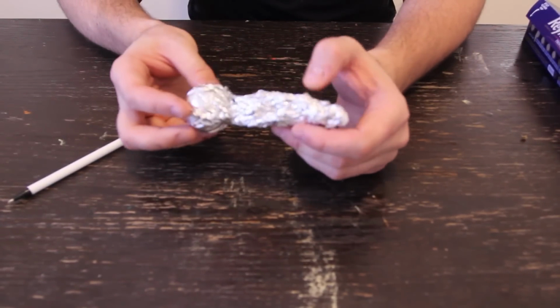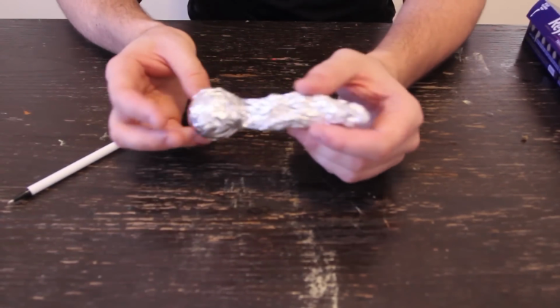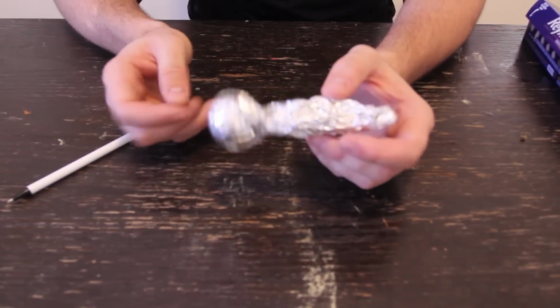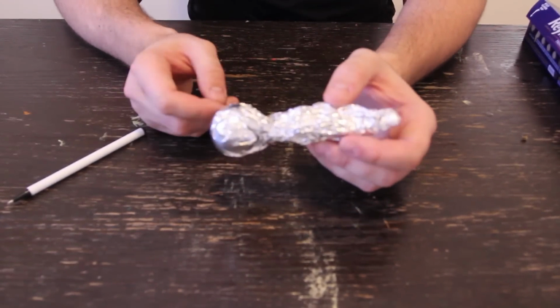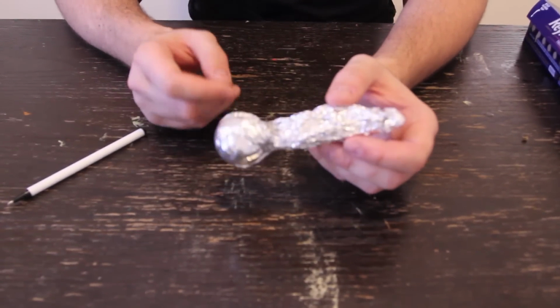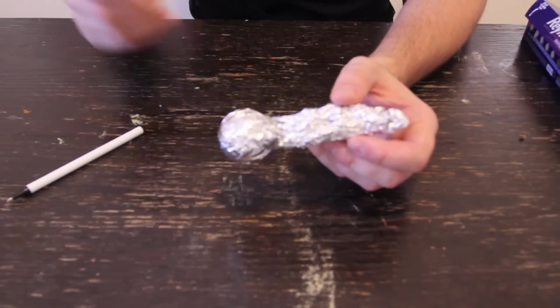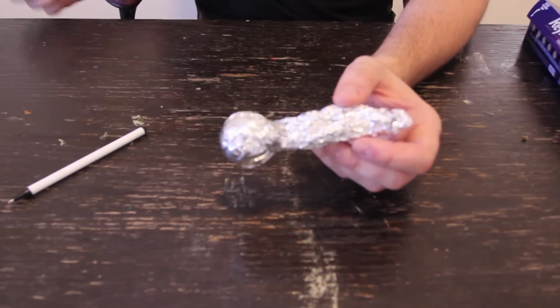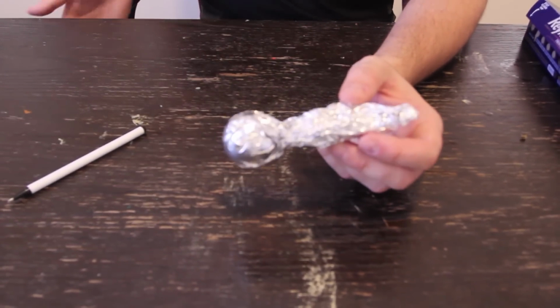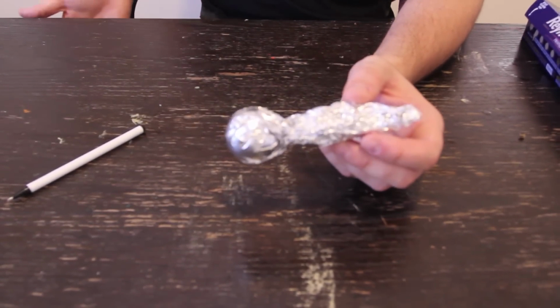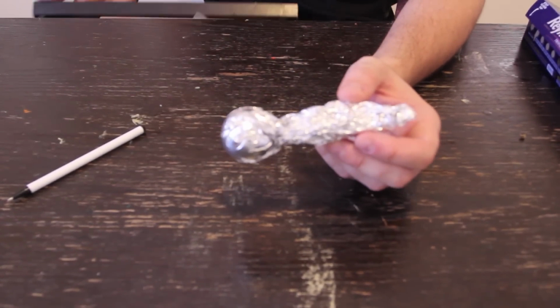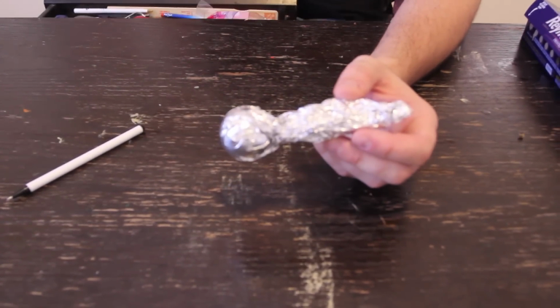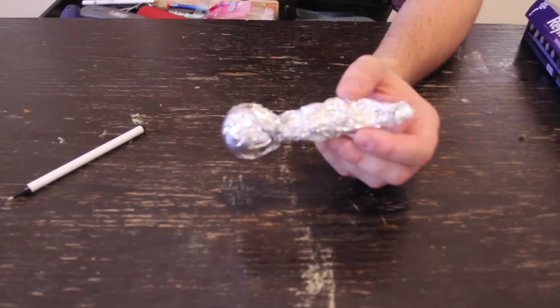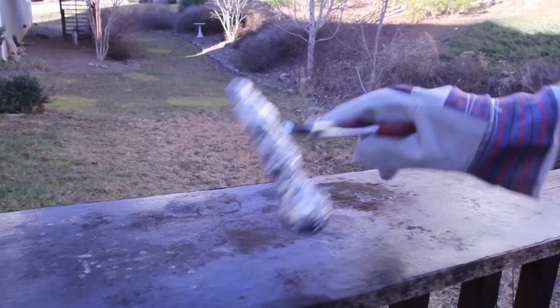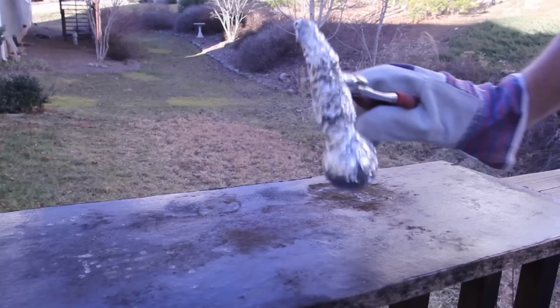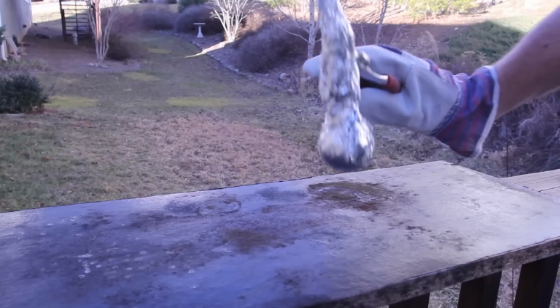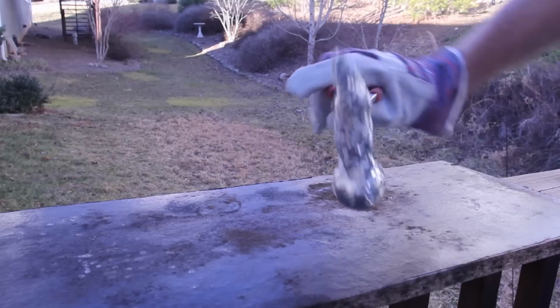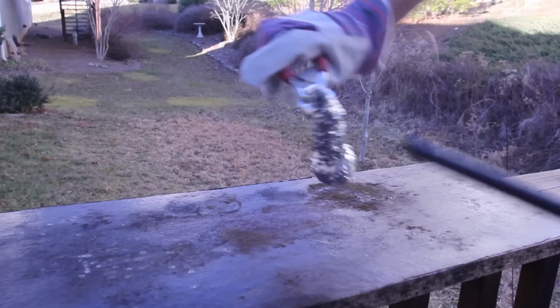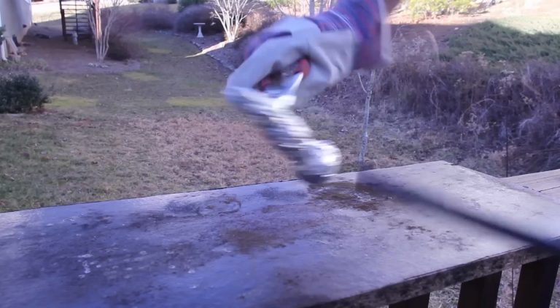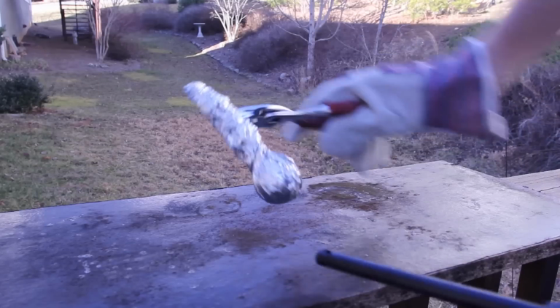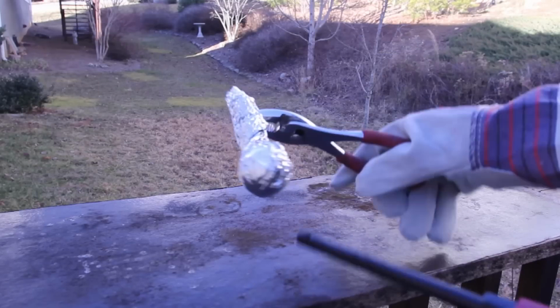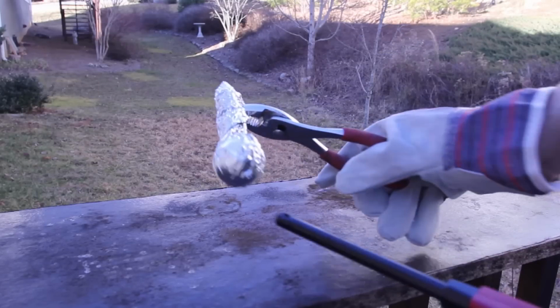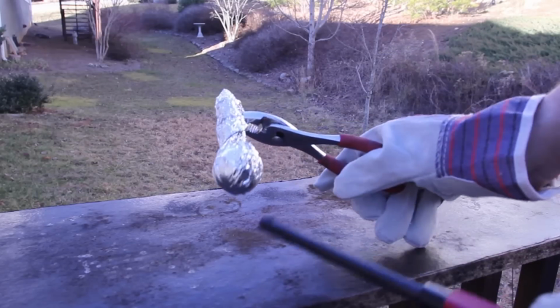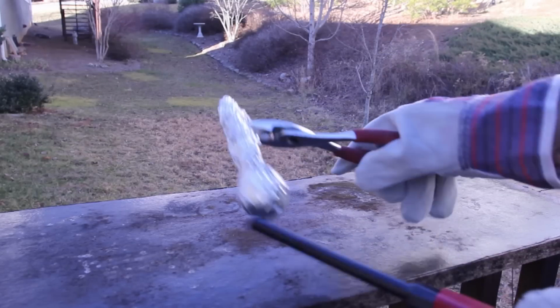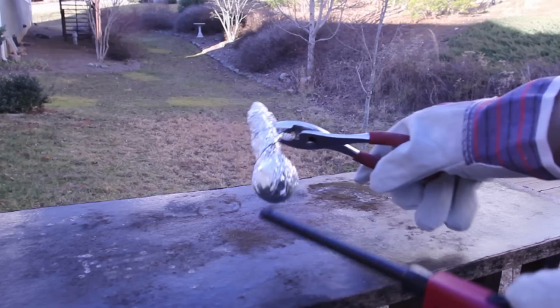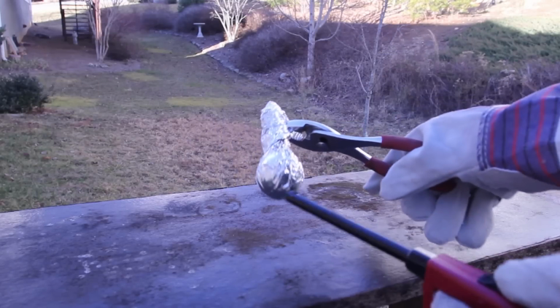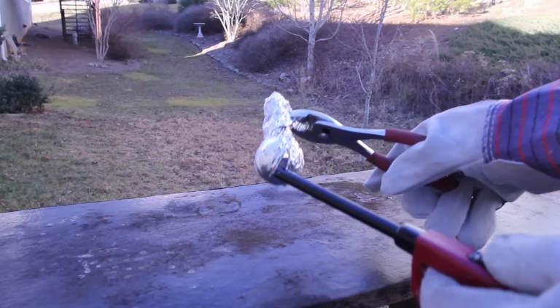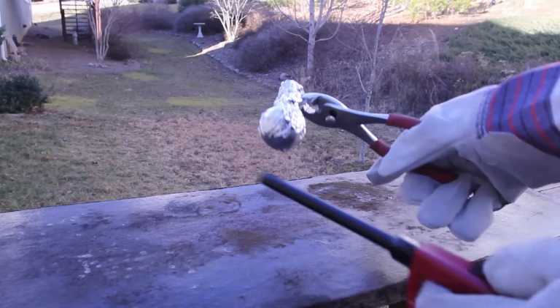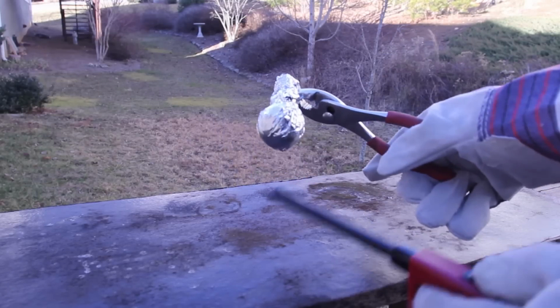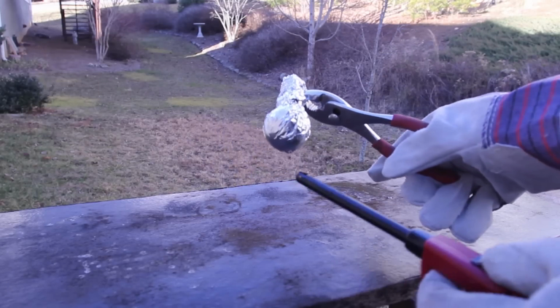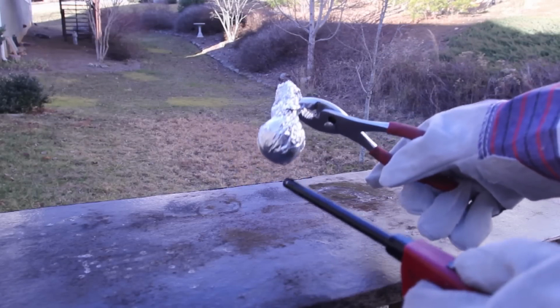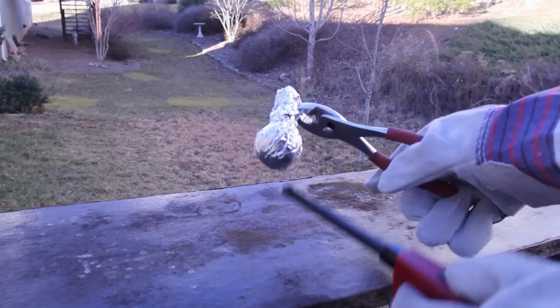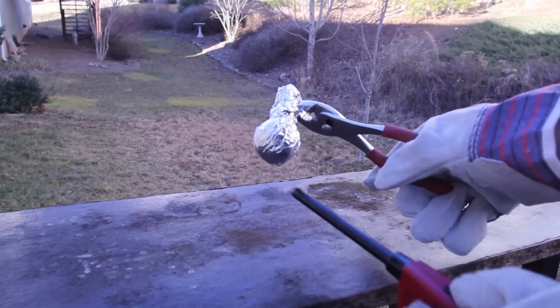Let's go outside and grab a lighter. Safety is very important. Now, I'm going to set it on fire, and let's see what happens.